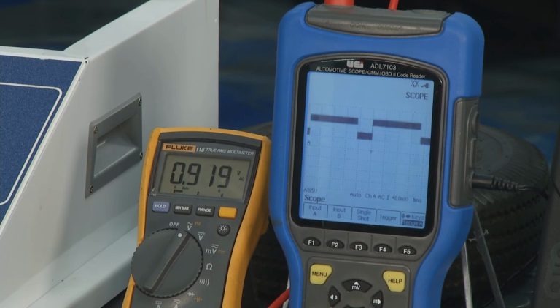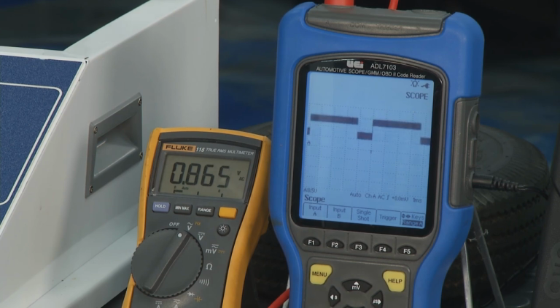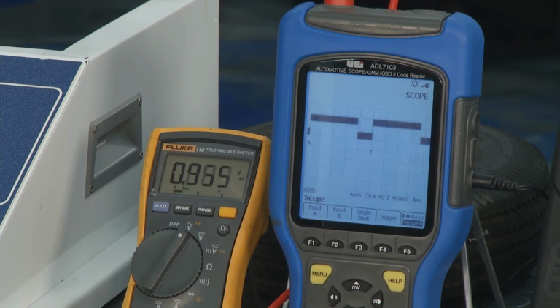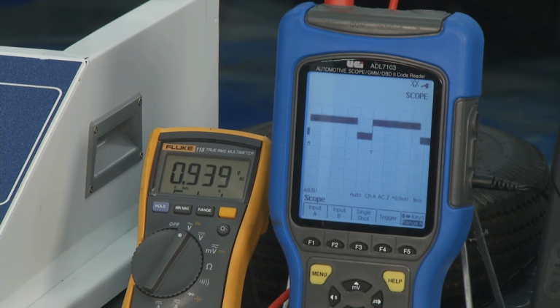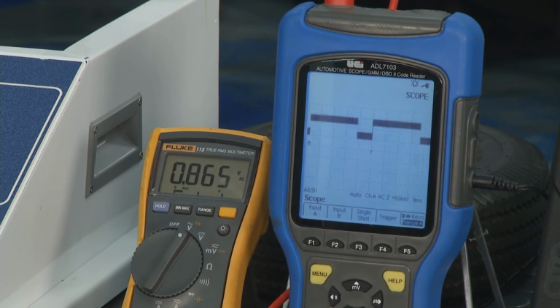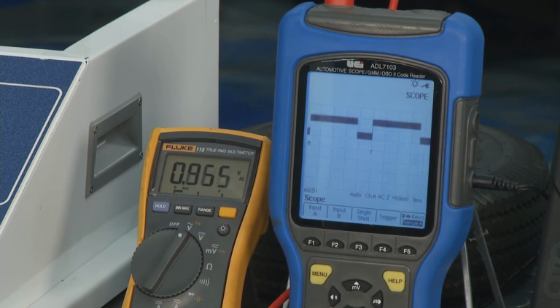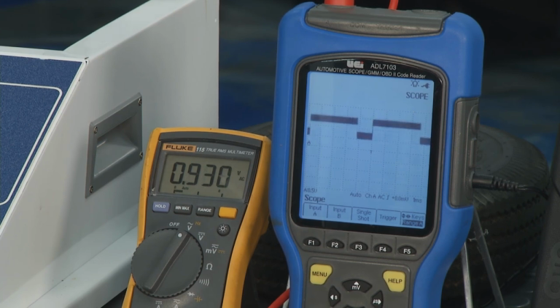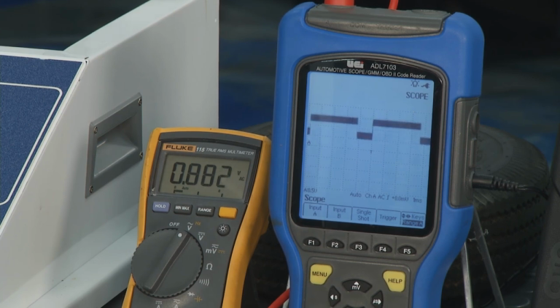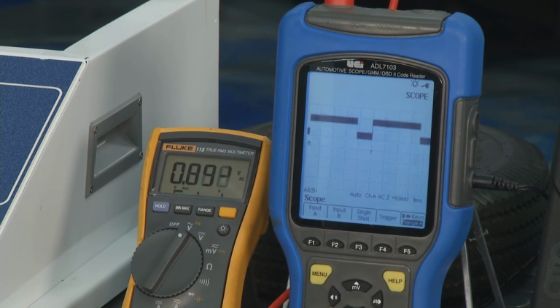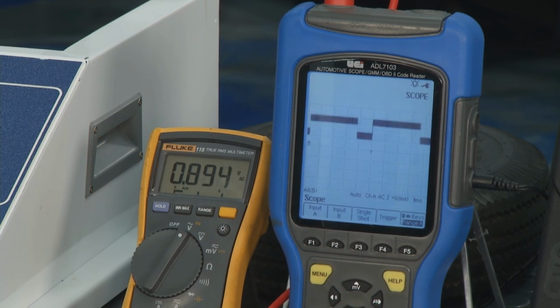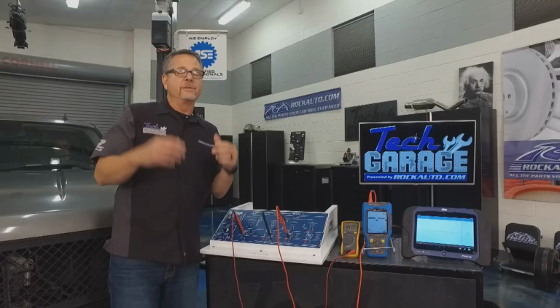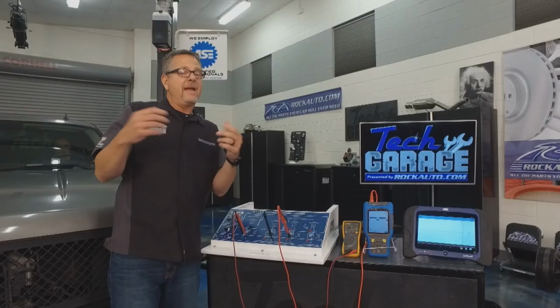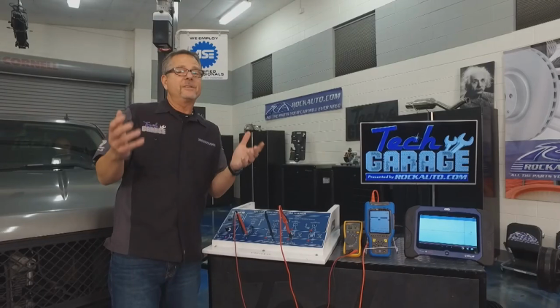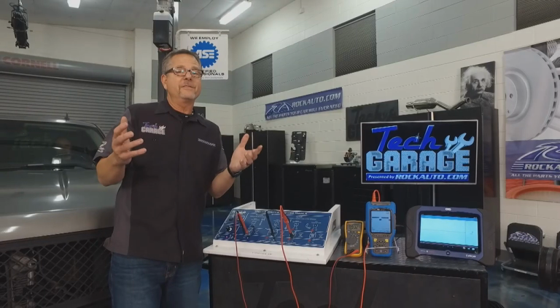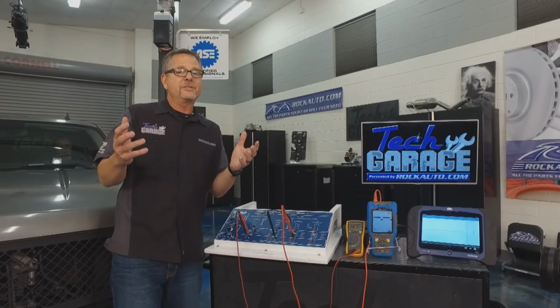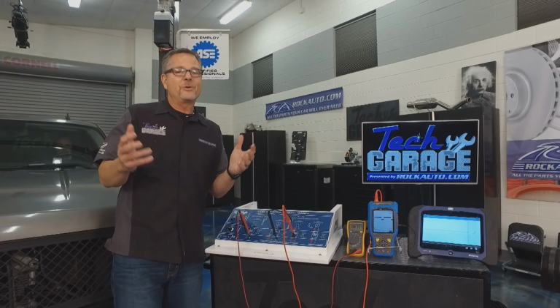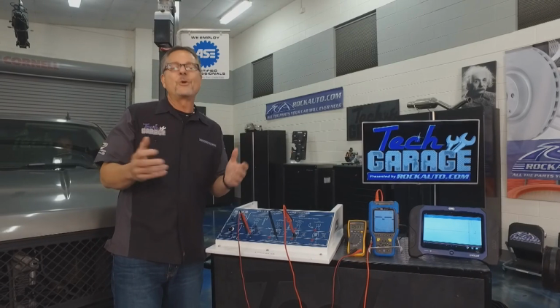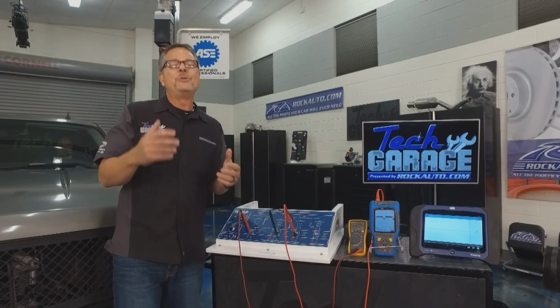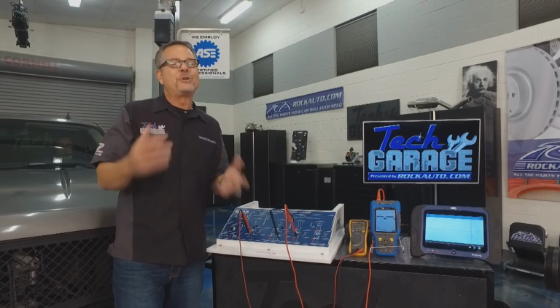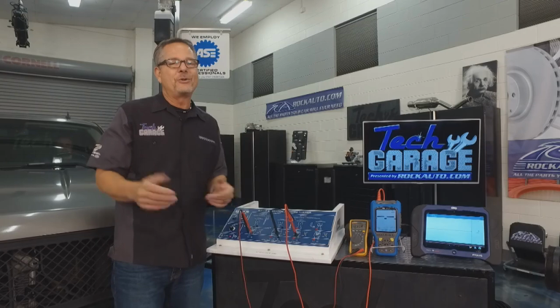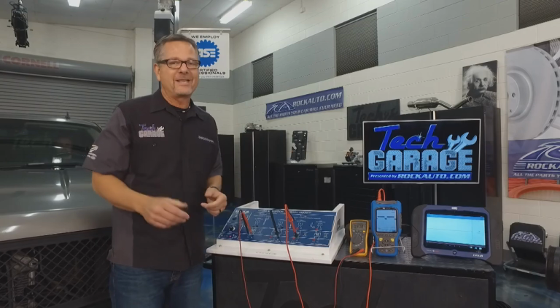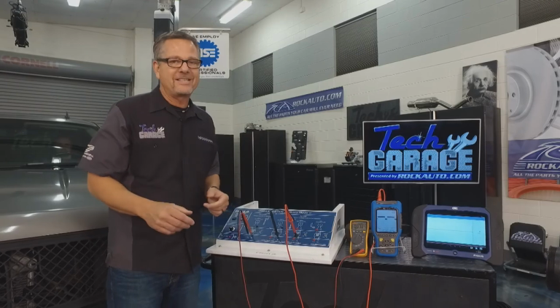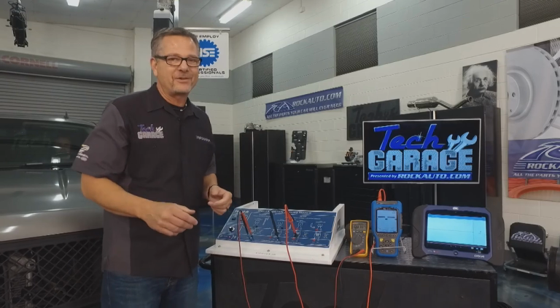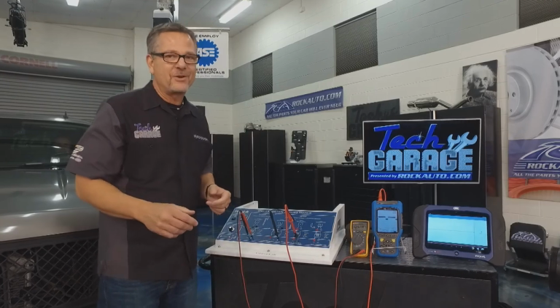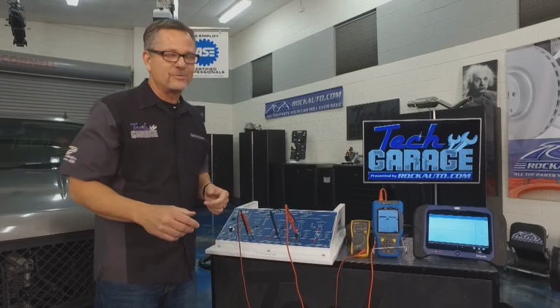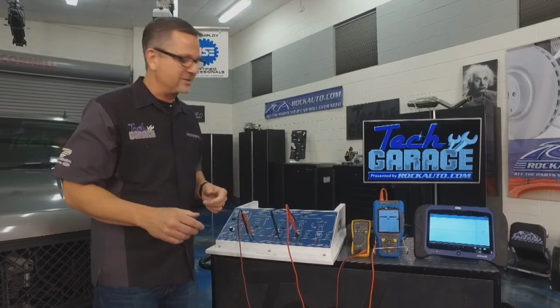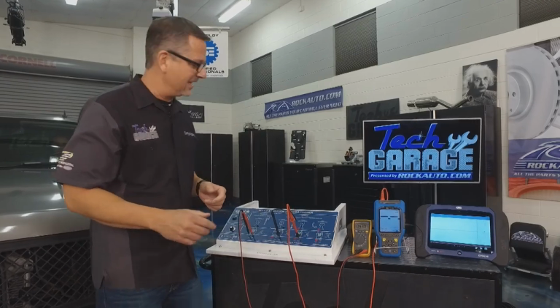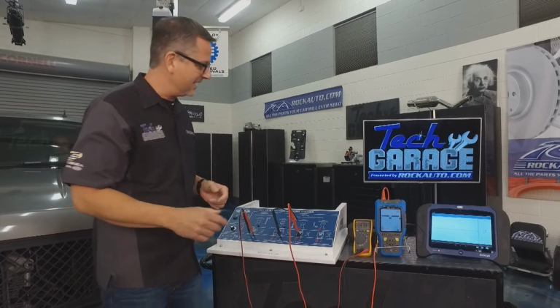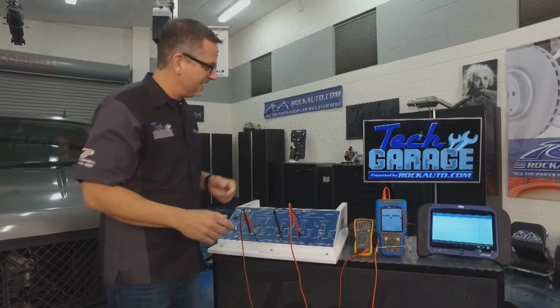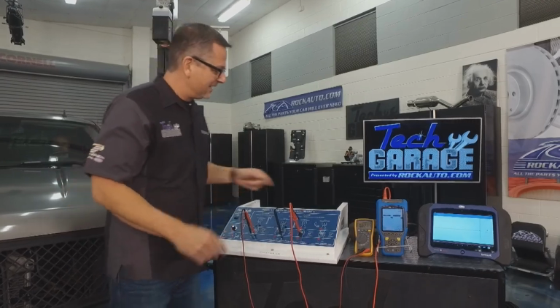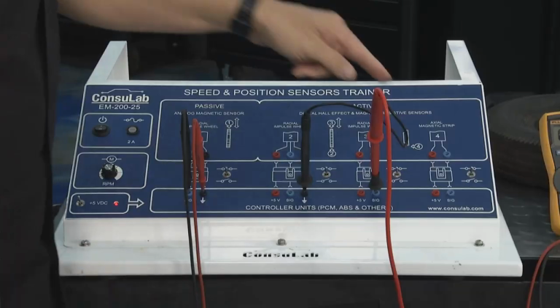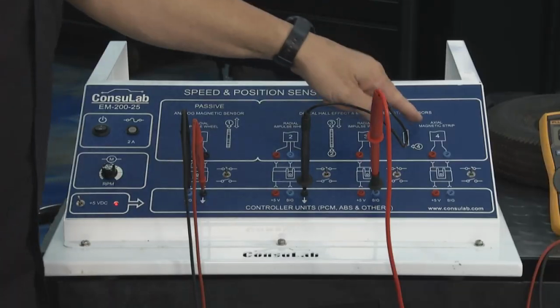I dial it away — bam, gone. Dial it back — it's there. Just like your digital cable: you either have television or you don't. That's how the cars work today.